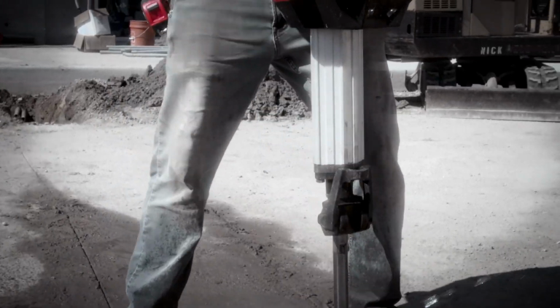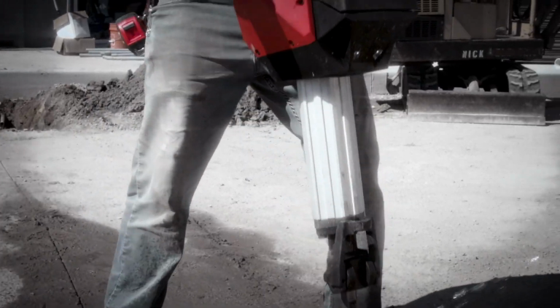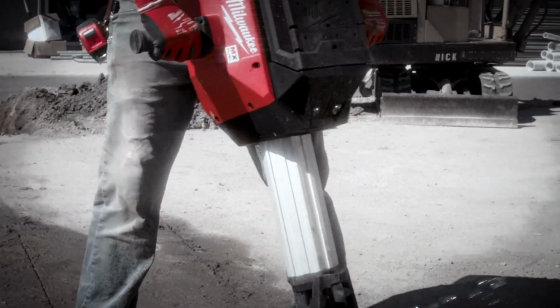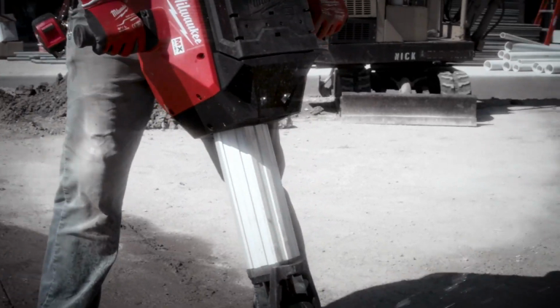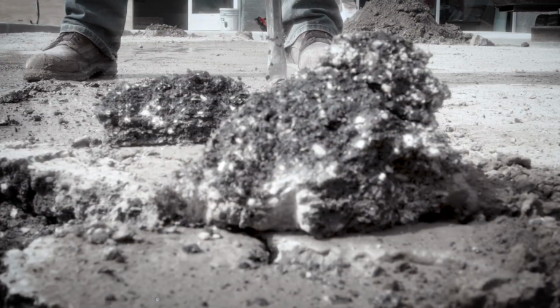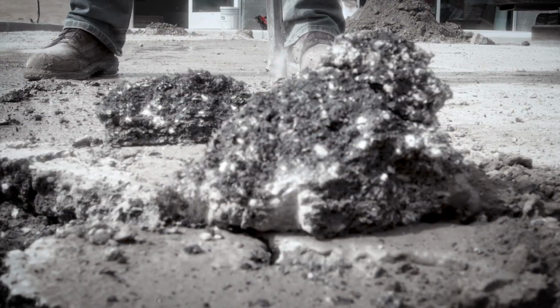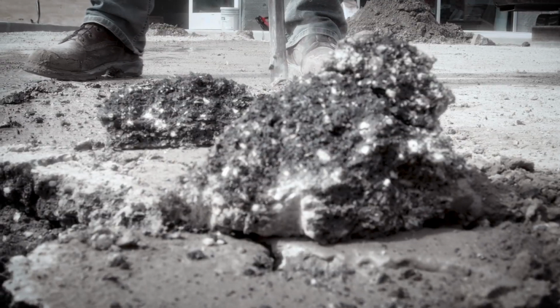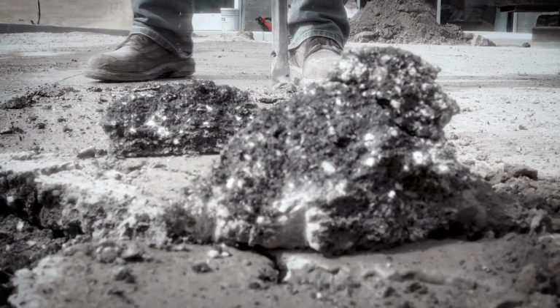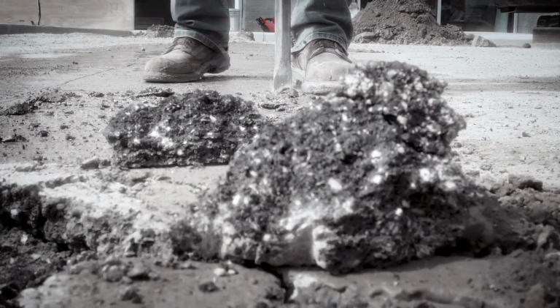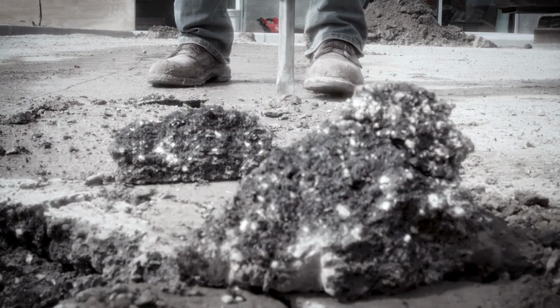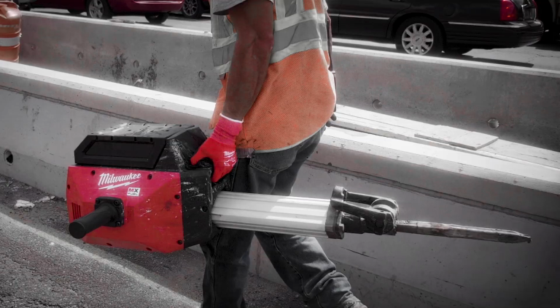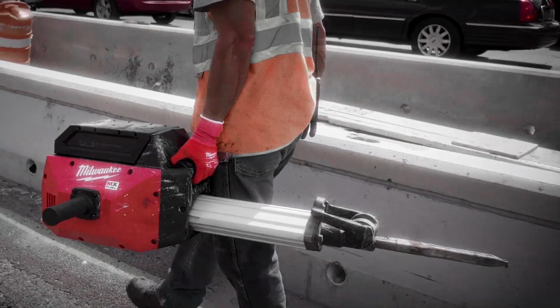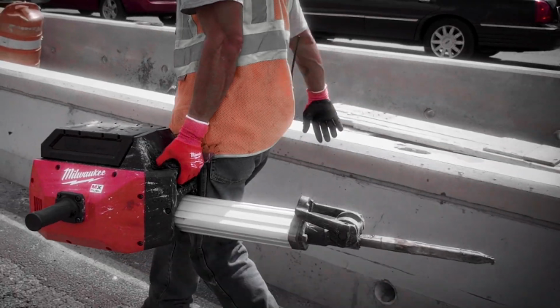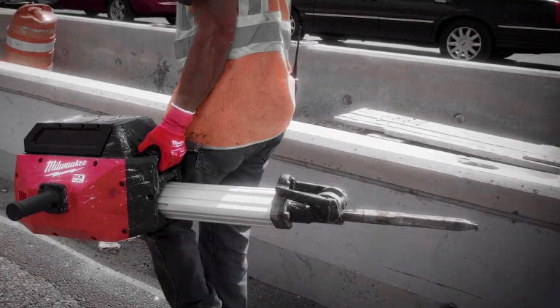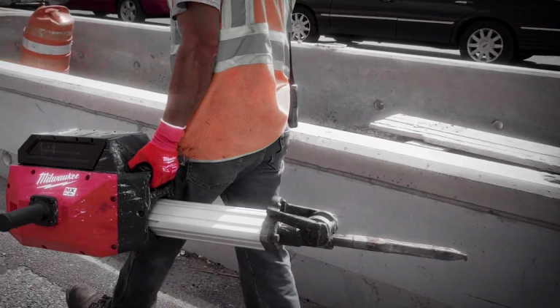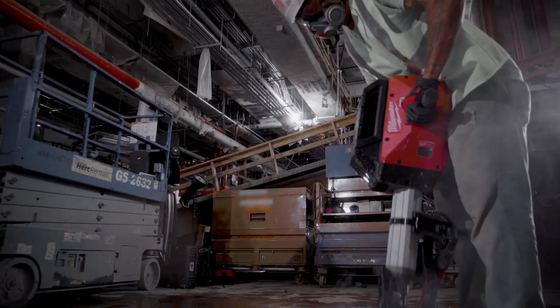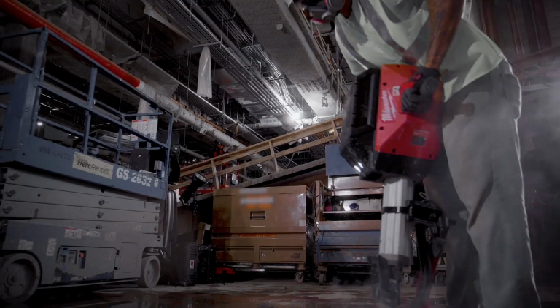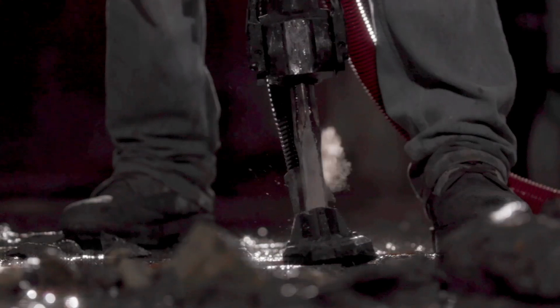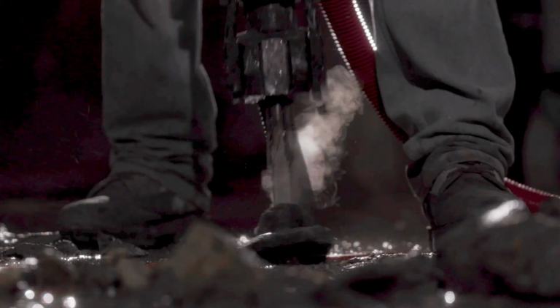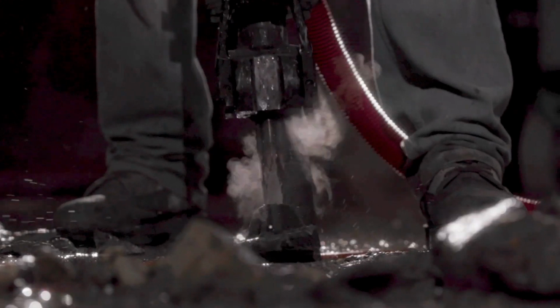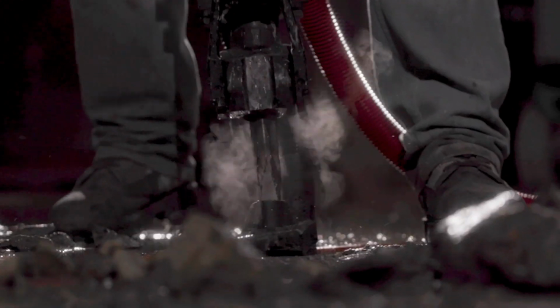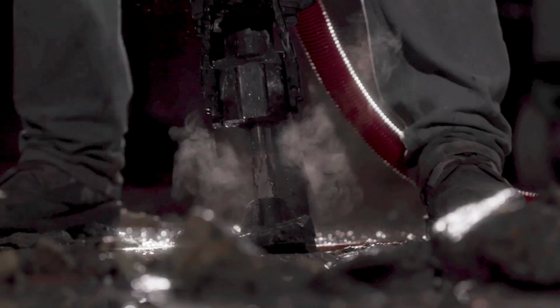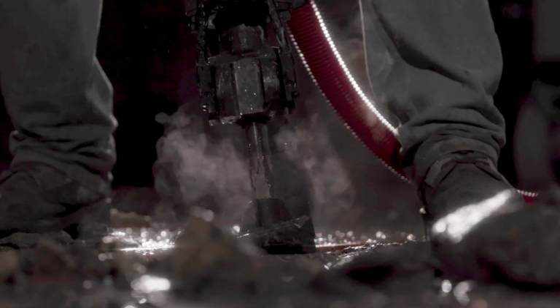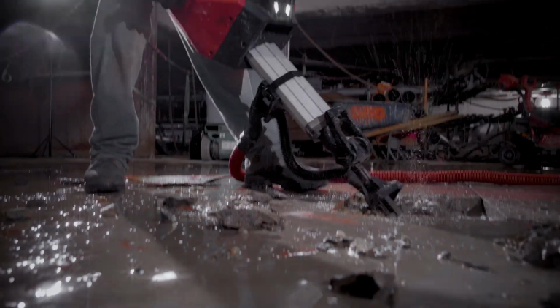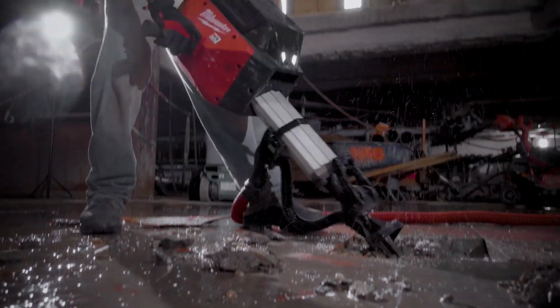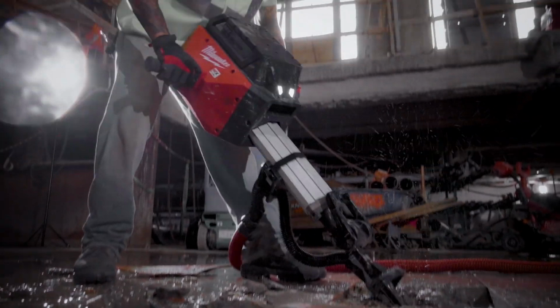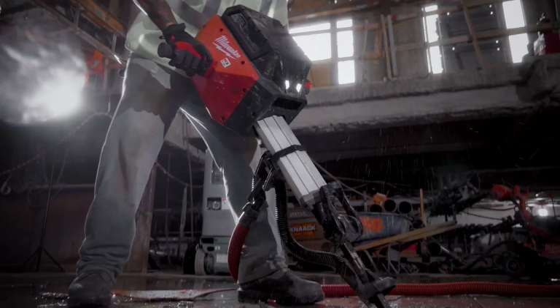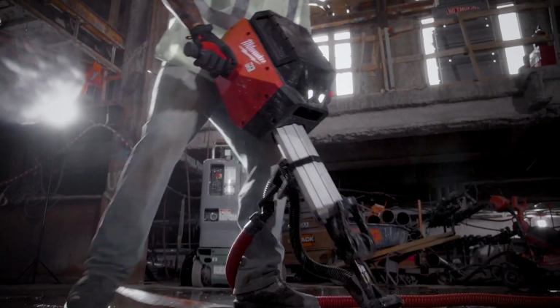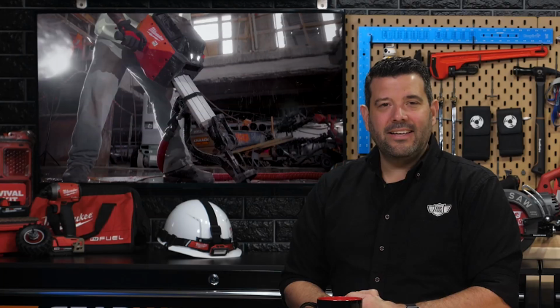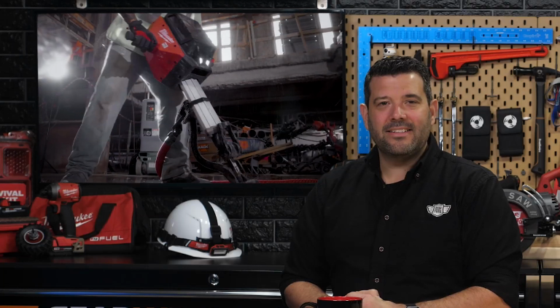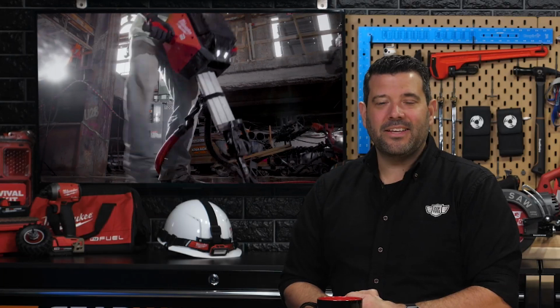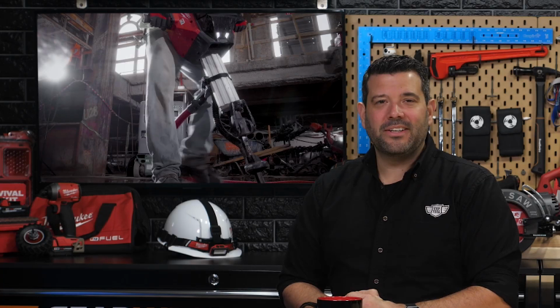Back at MPS 2019, Milwaukee demoed the MX Fuel Breaker for us, but we haven't been allowed to show you that video until today. Let's take a look.